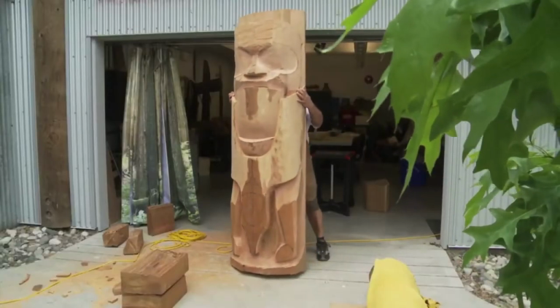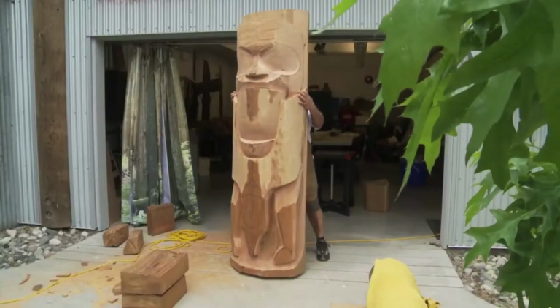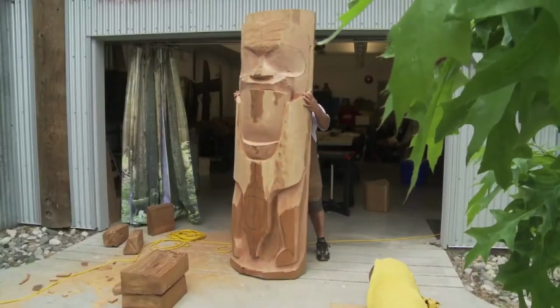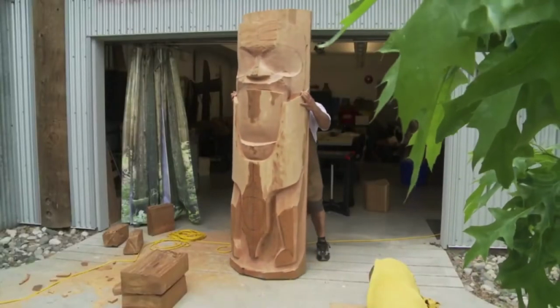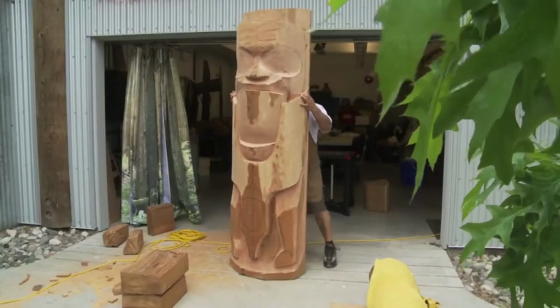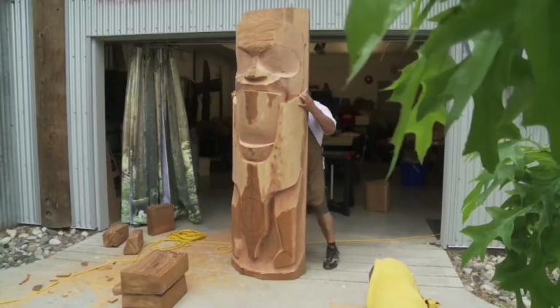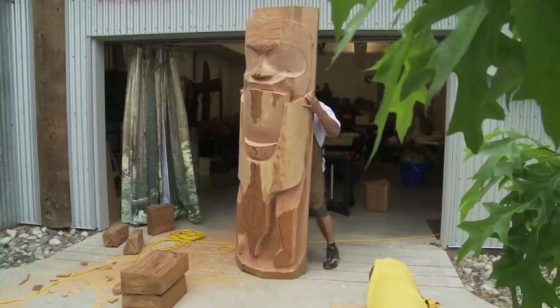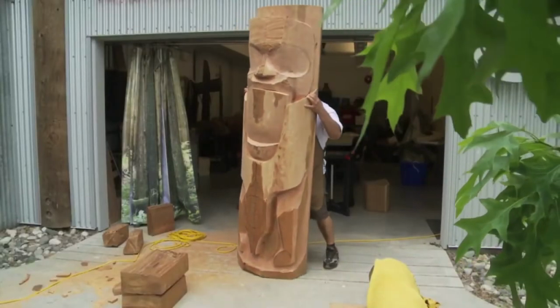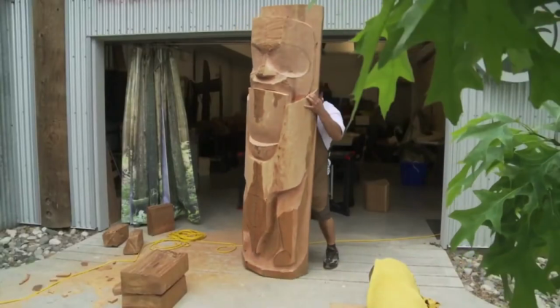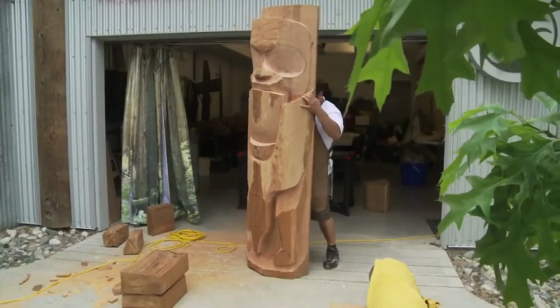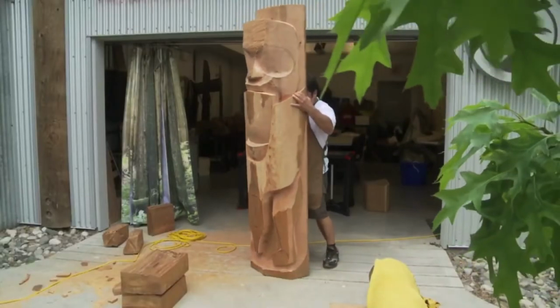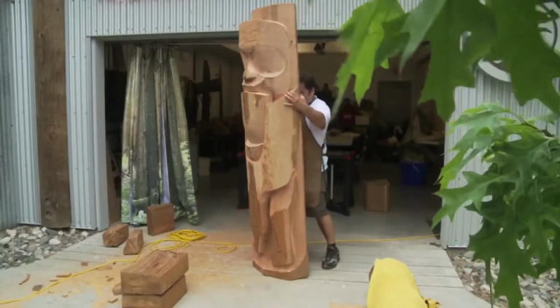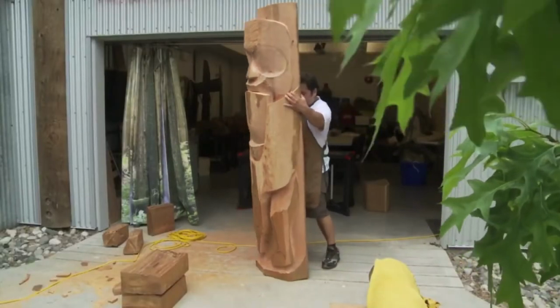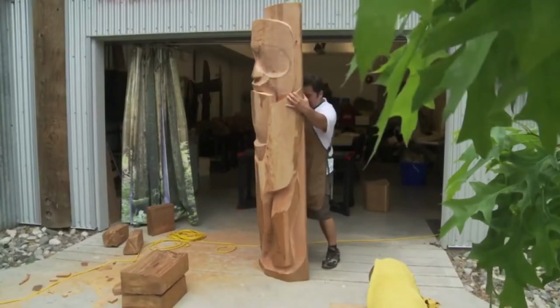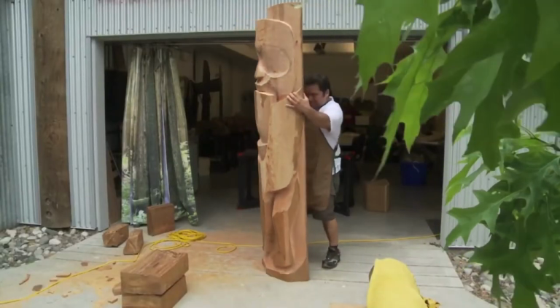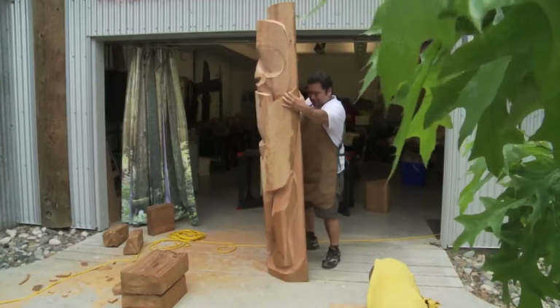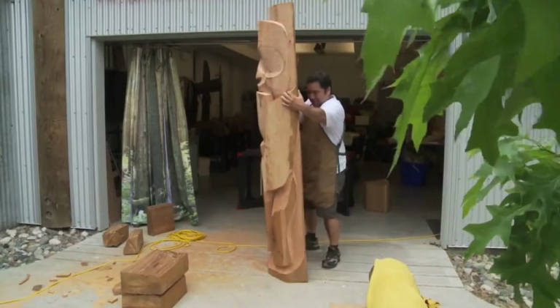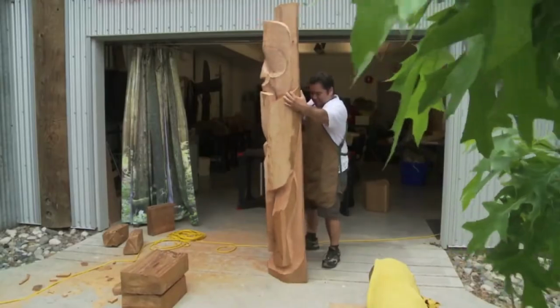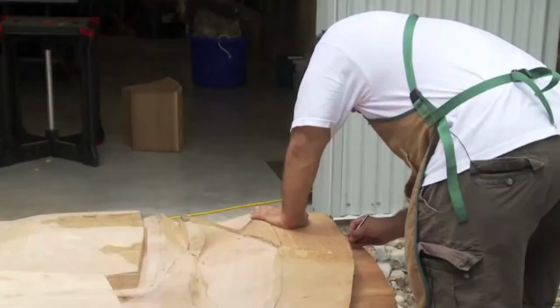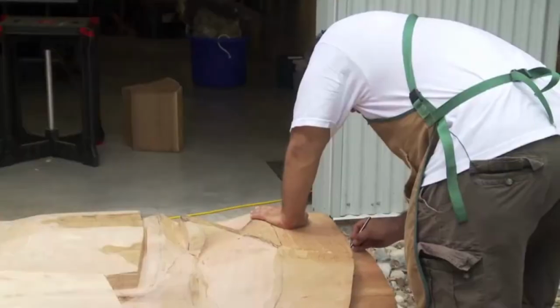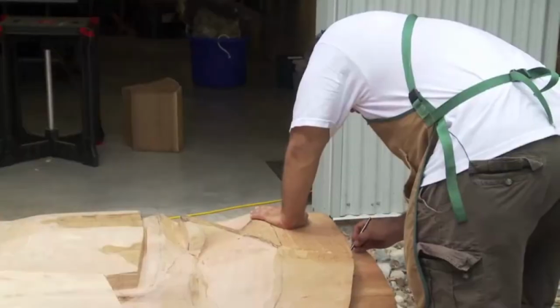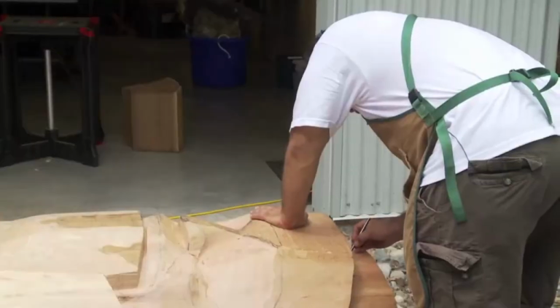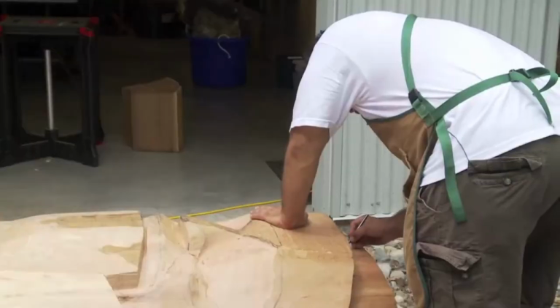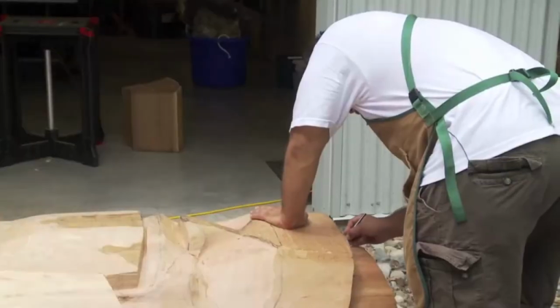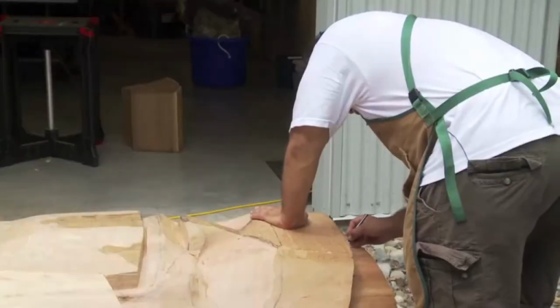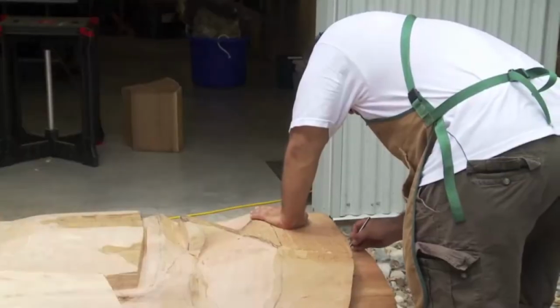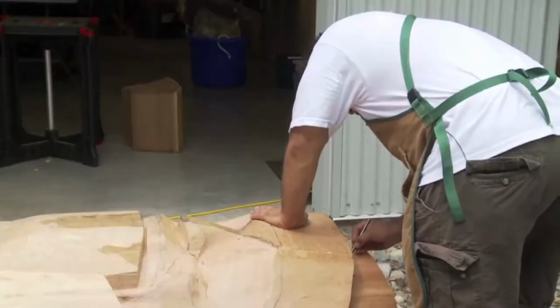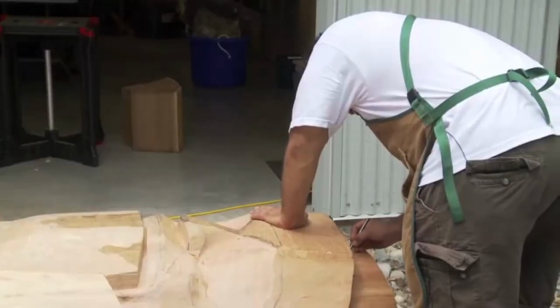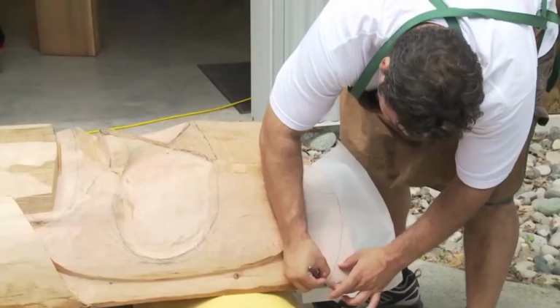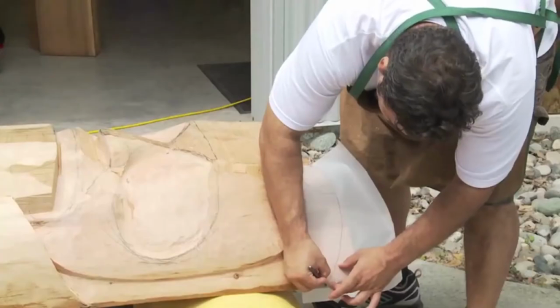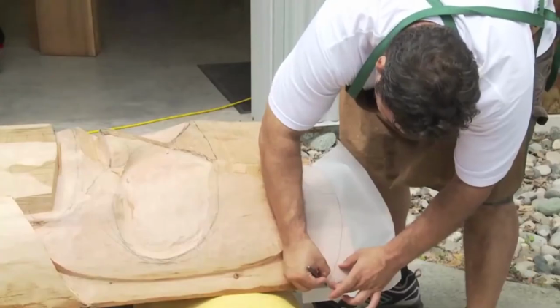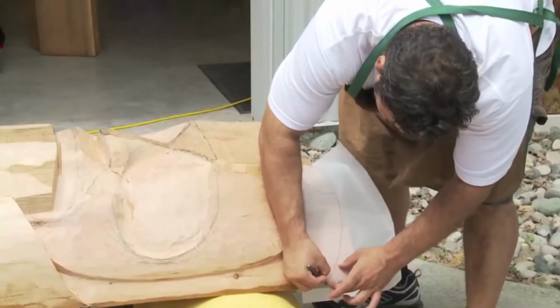Additionally, Parnell was a recipient of the 2016 BC Creative Achievement Awards for First Nations Art, an award that celebrates artistic excellence in both traditional and contemporary visual art.